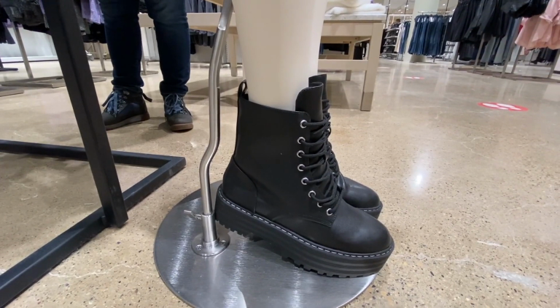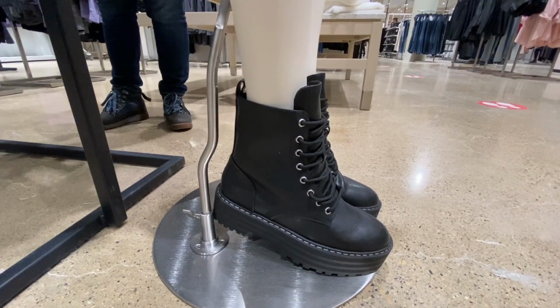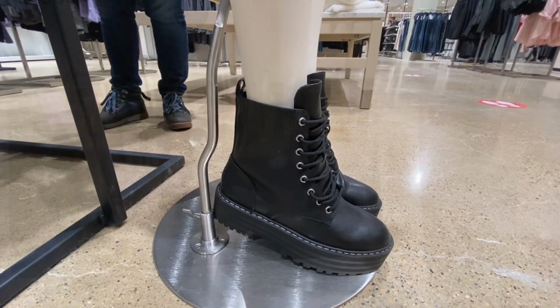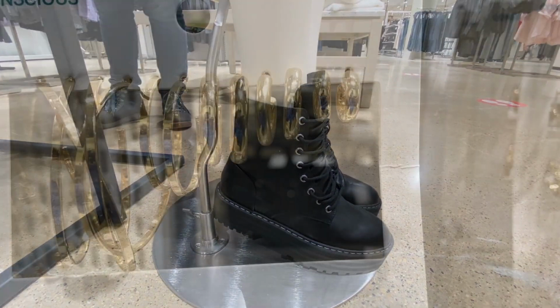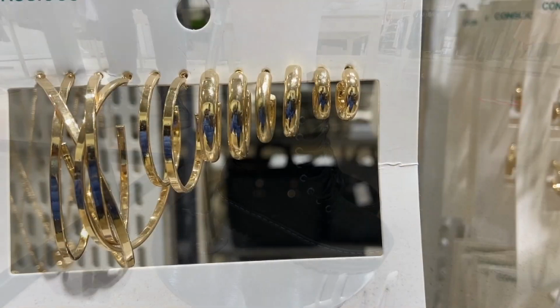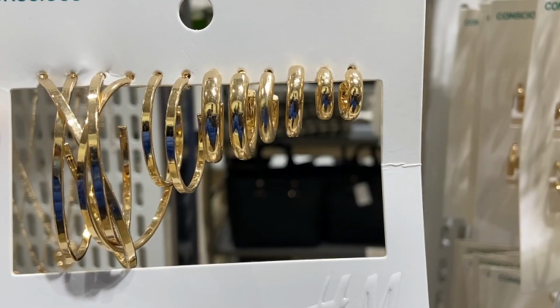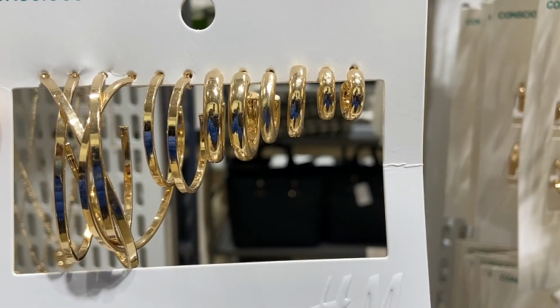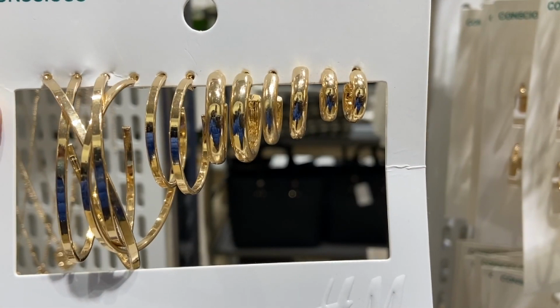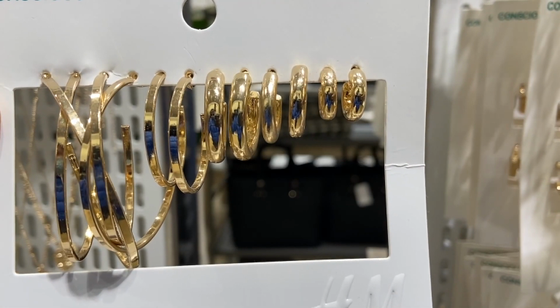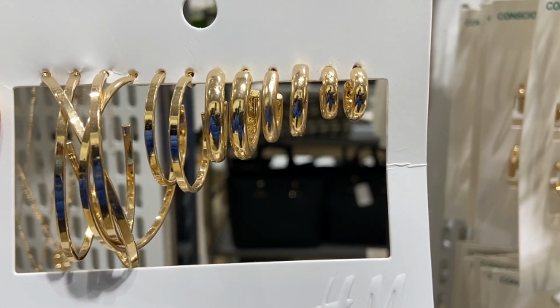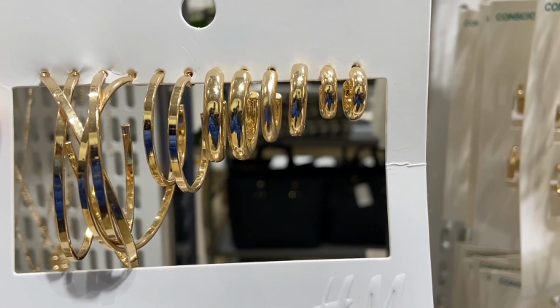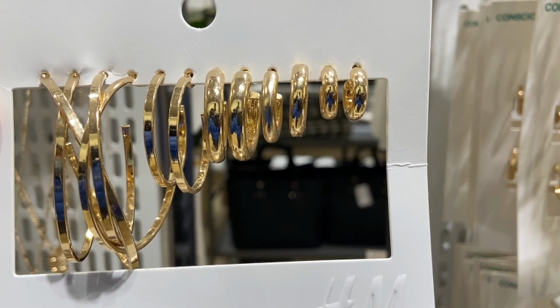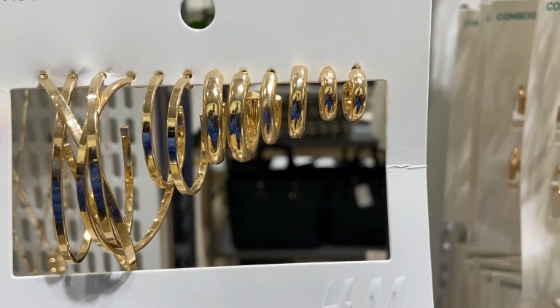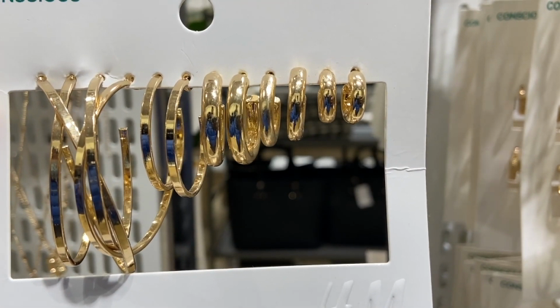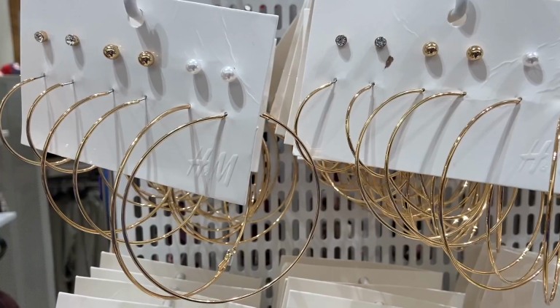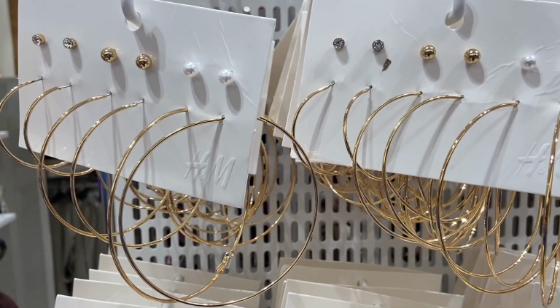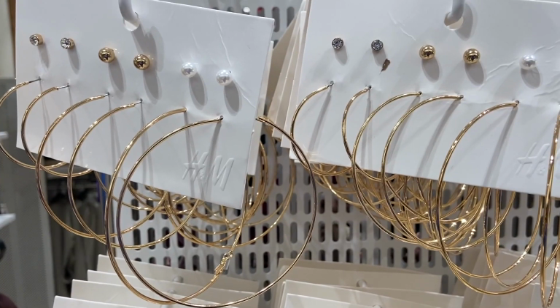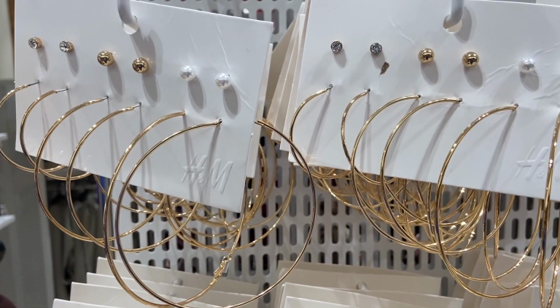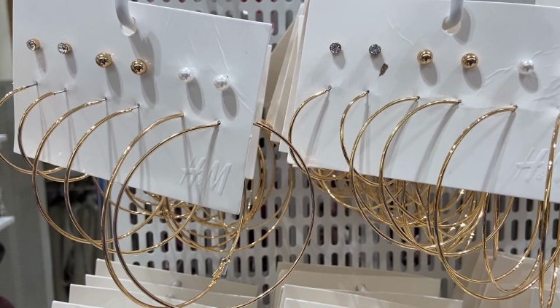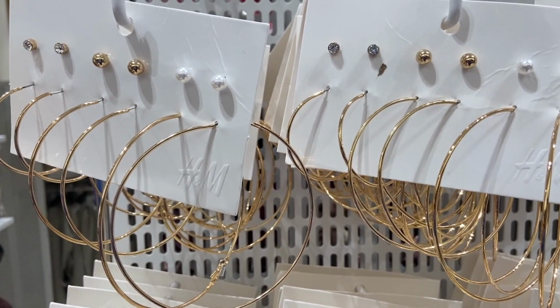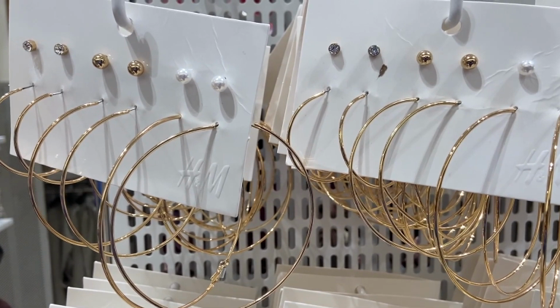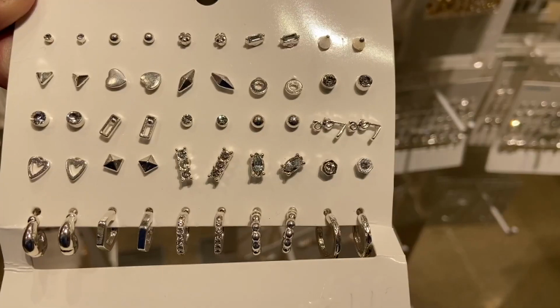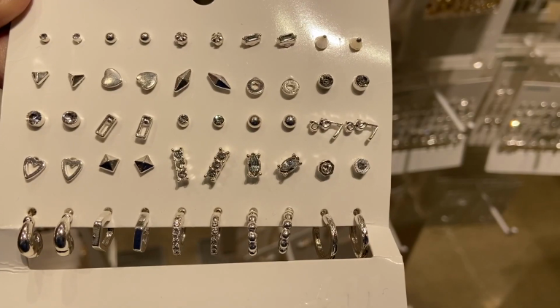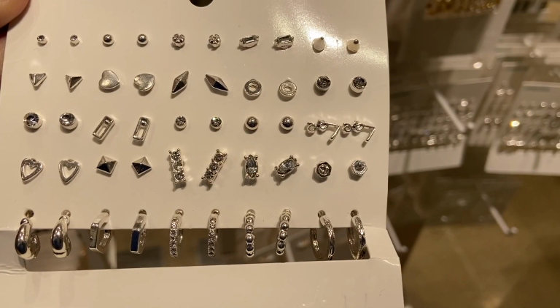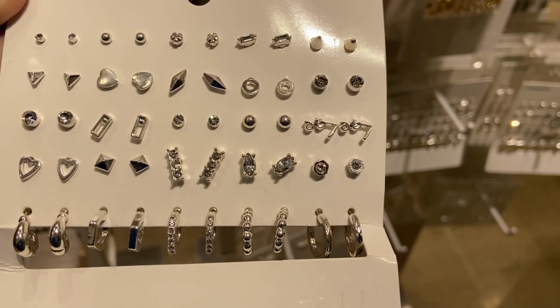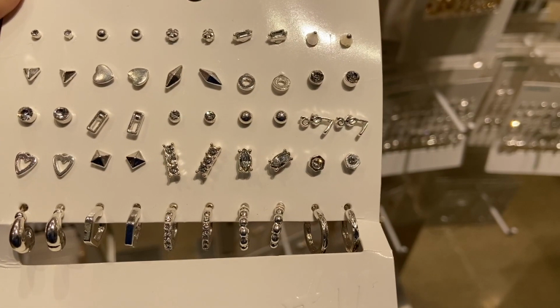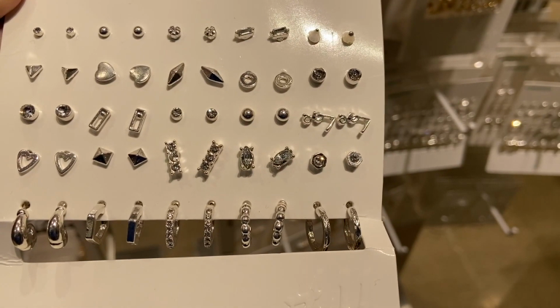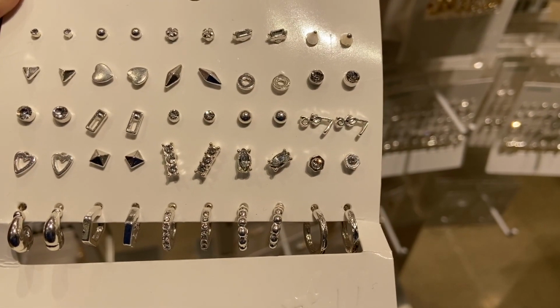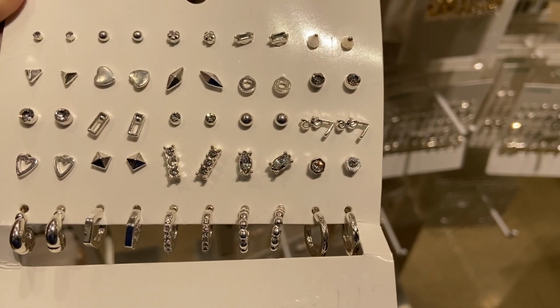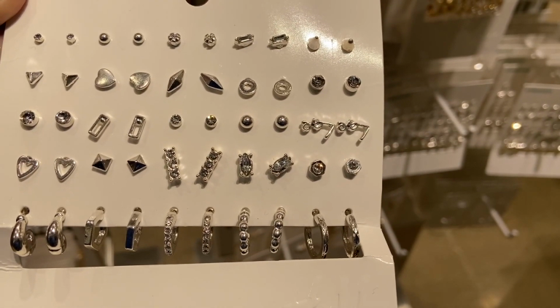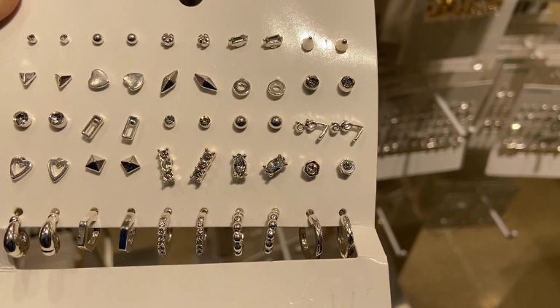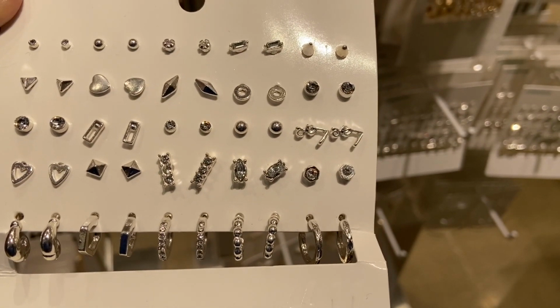Here's a glimpse of the jewelry section. You can find anything from rings, earrings, and necklaces.